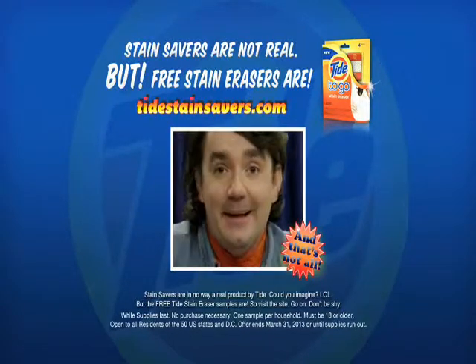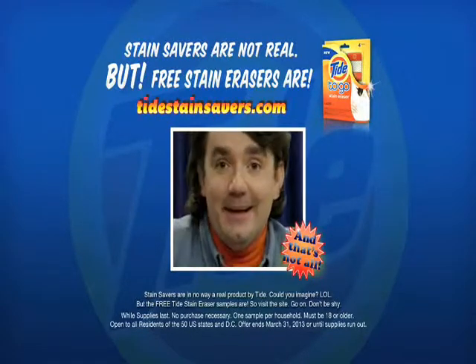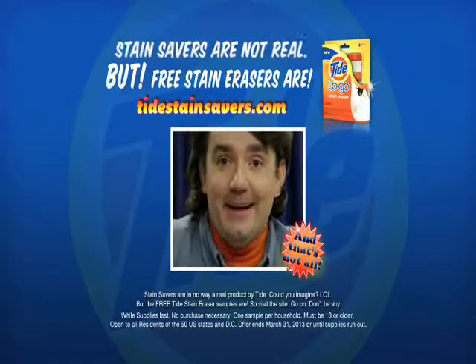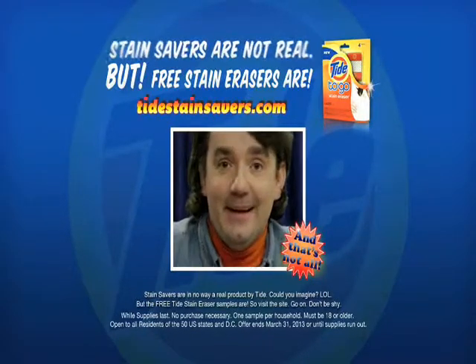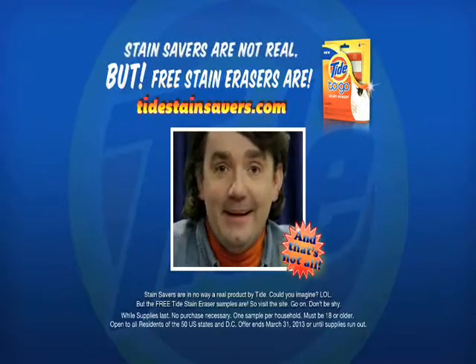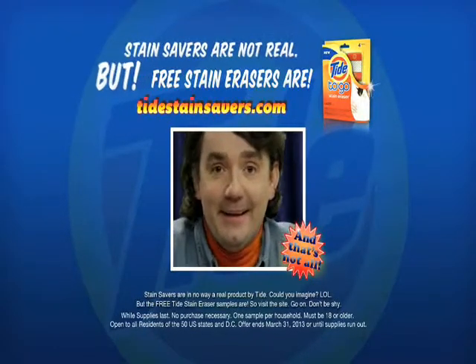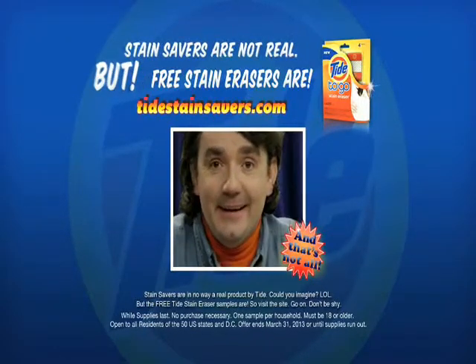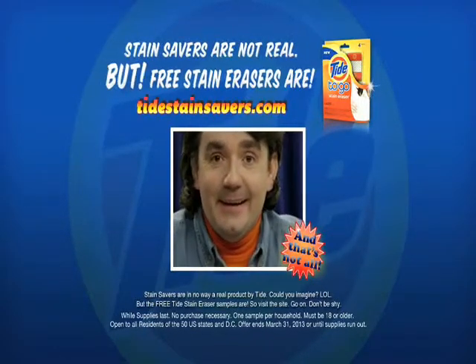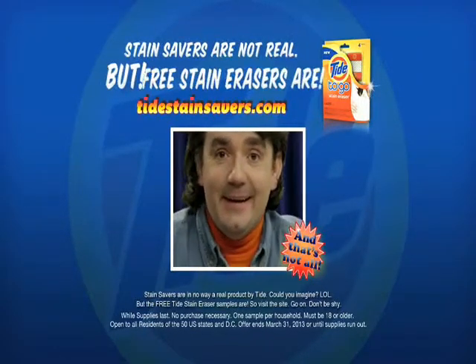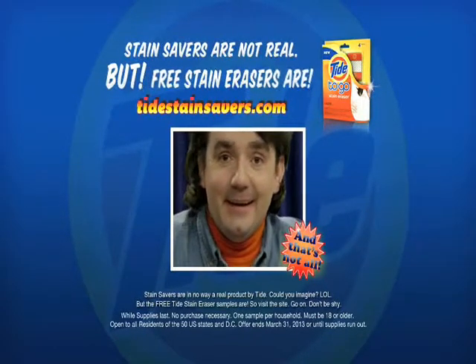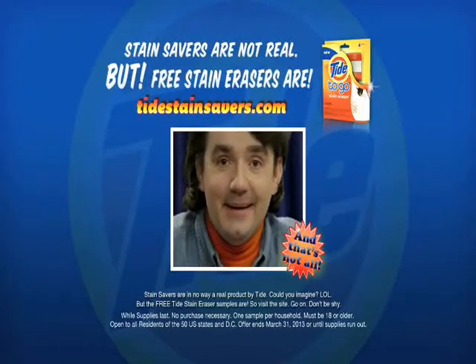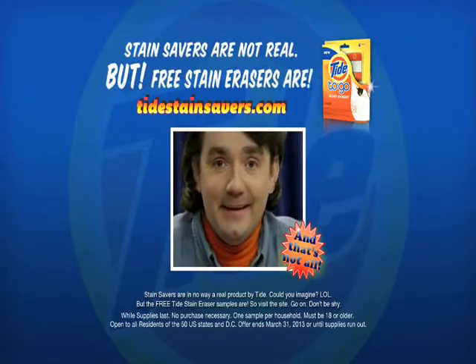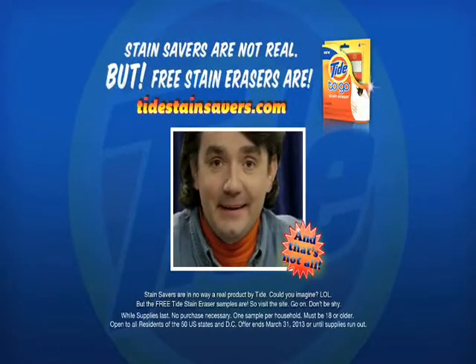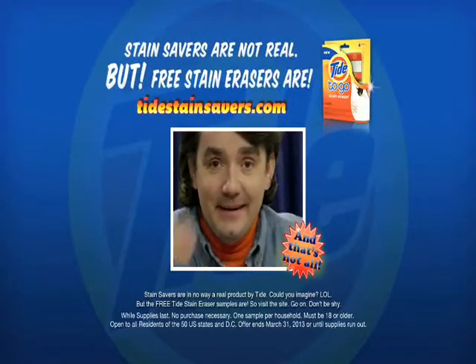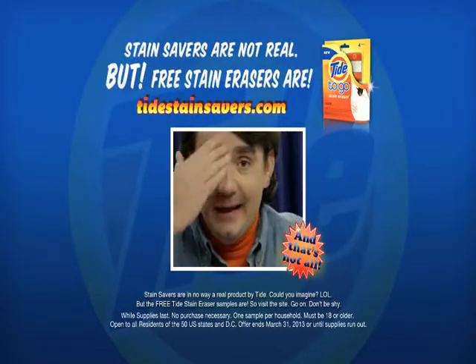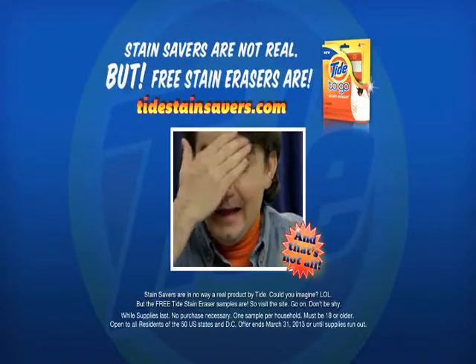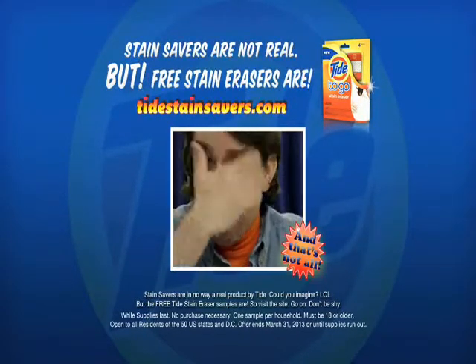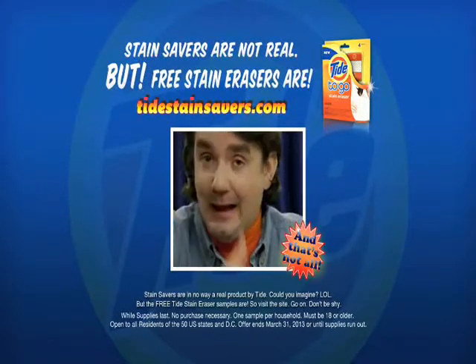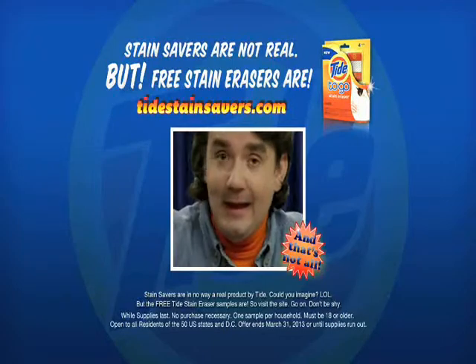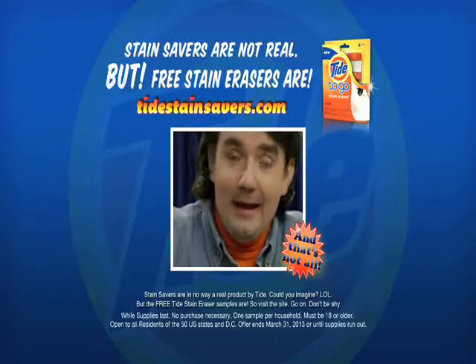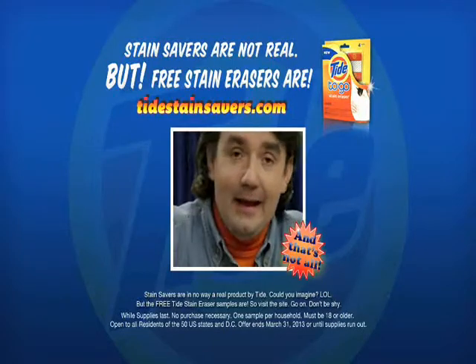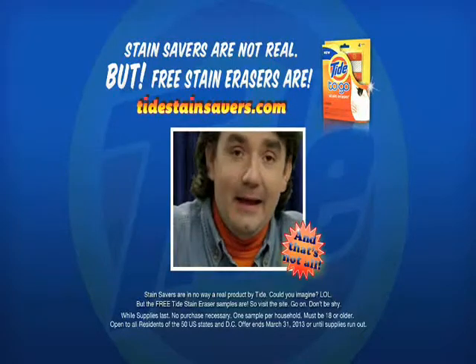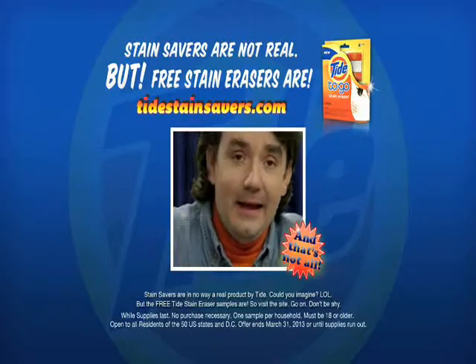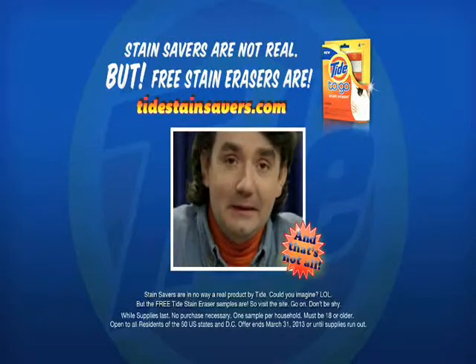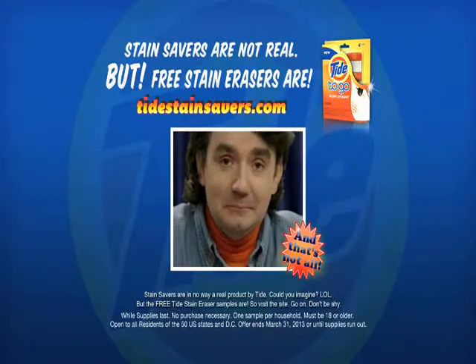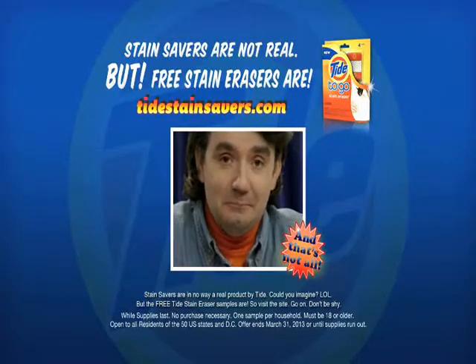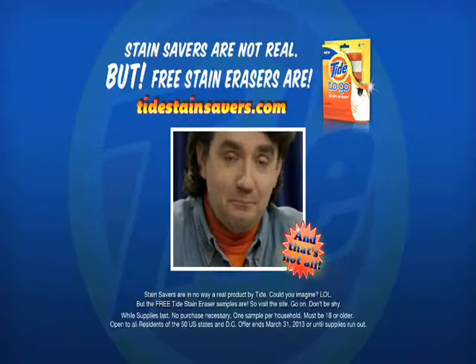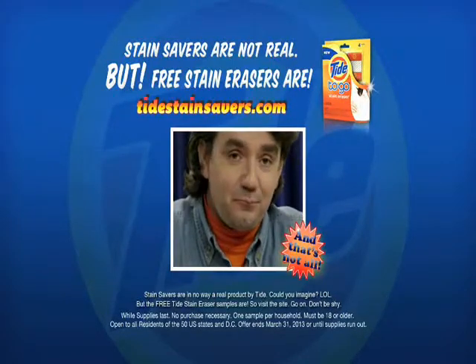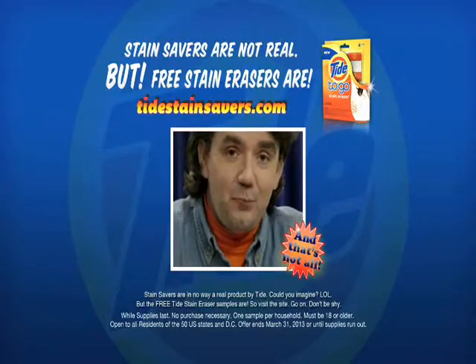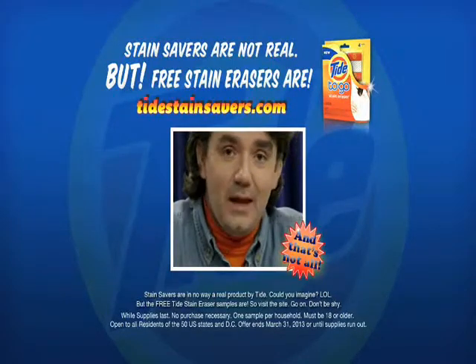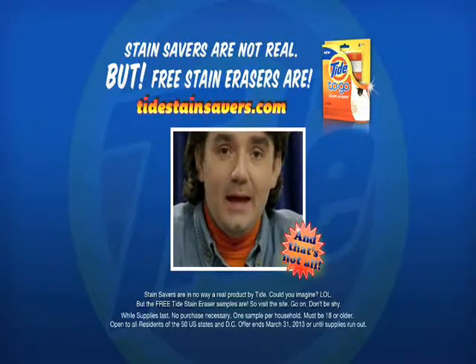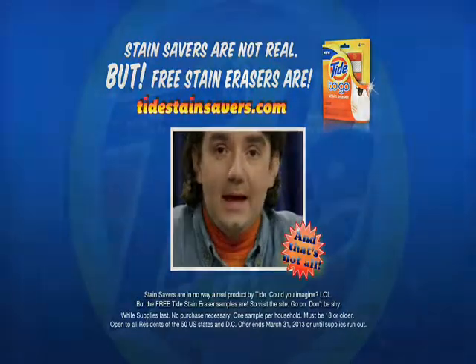Stain Savers are in no way a real product by Tide — could you imagine? But the free Tide Stain Eraser samples are, so visit the site. Go on, don't be shy, and don't forget to see a stain really worth saving during the Super Bowl.